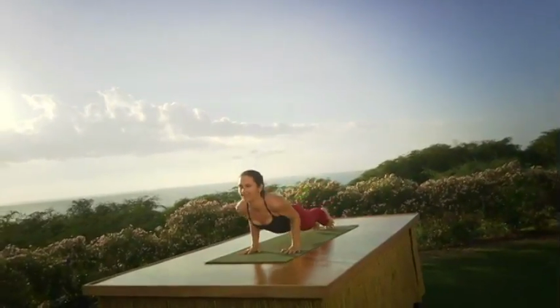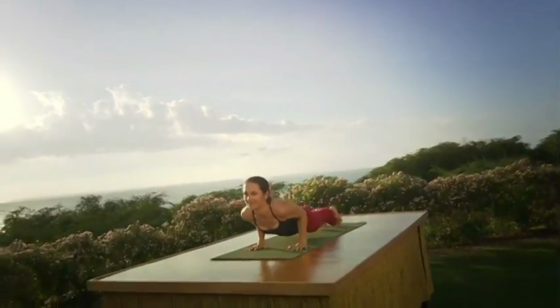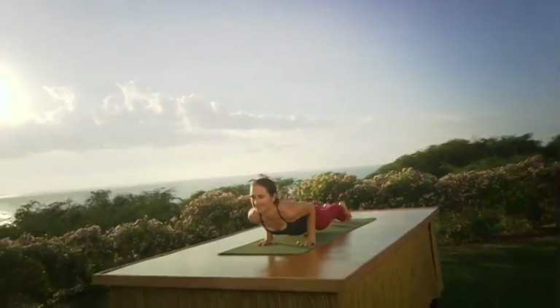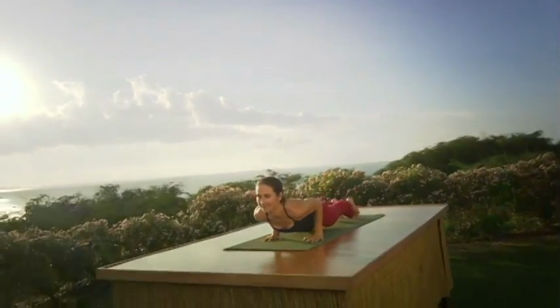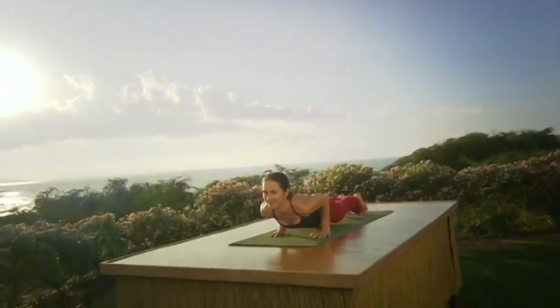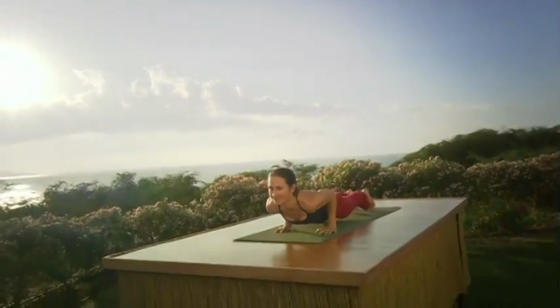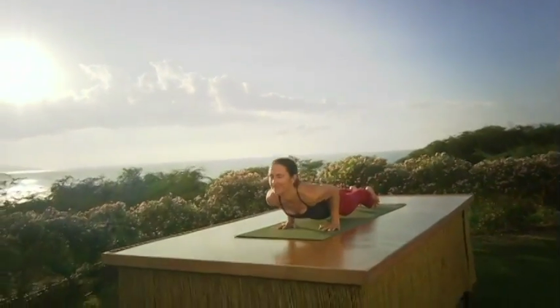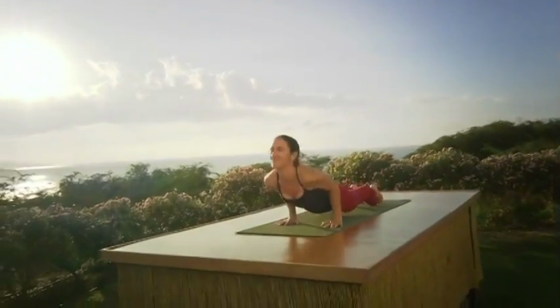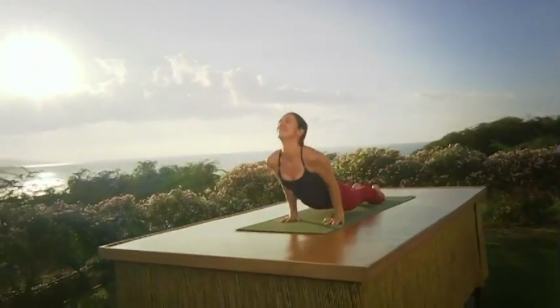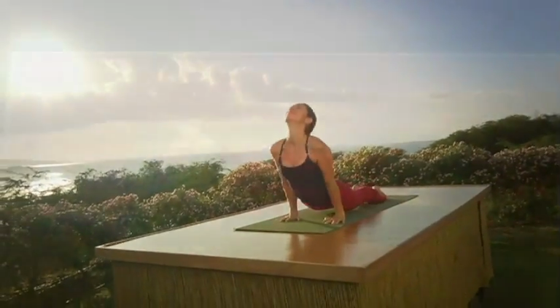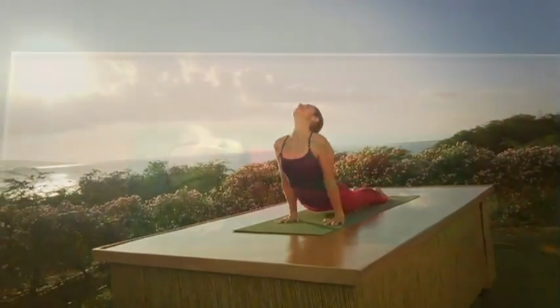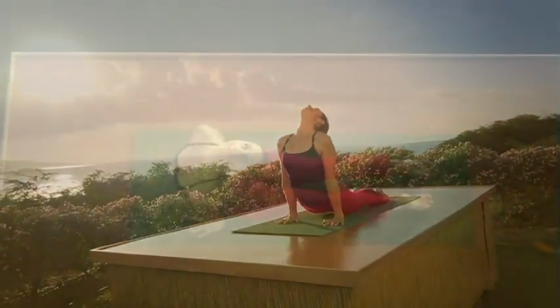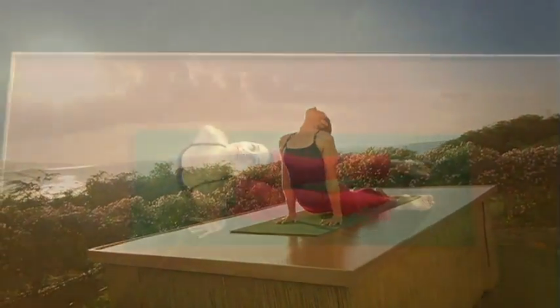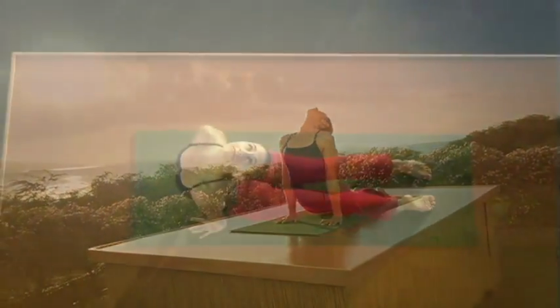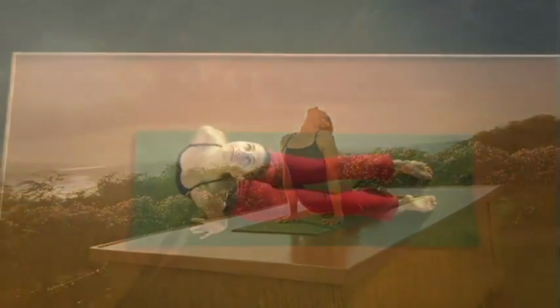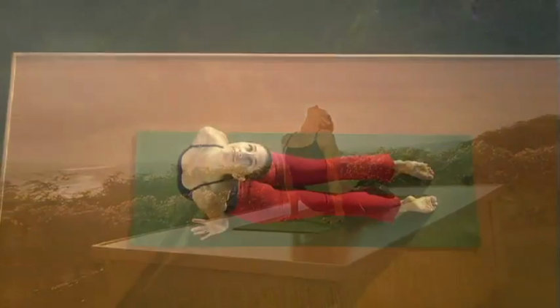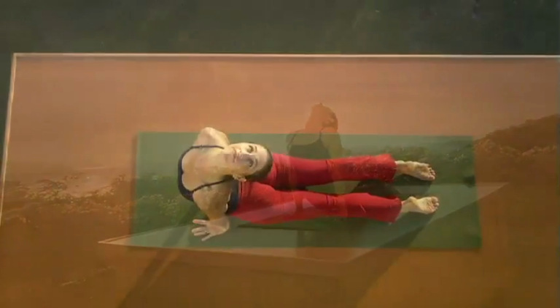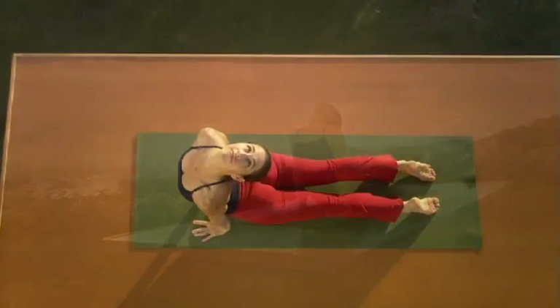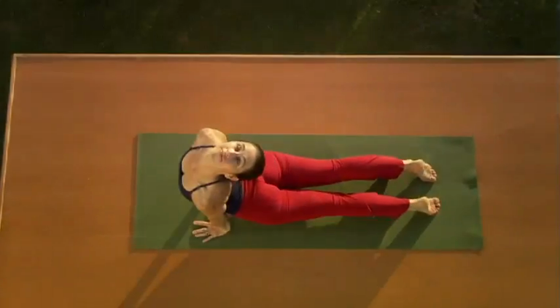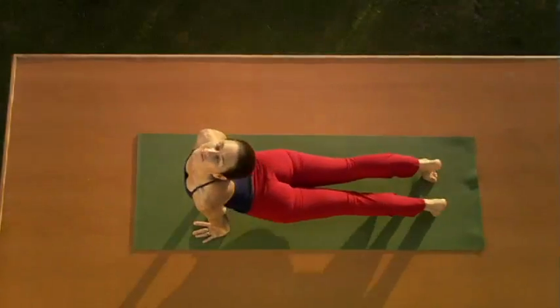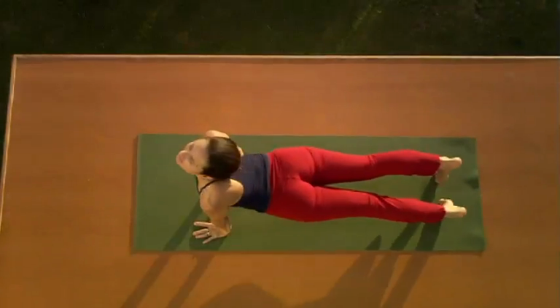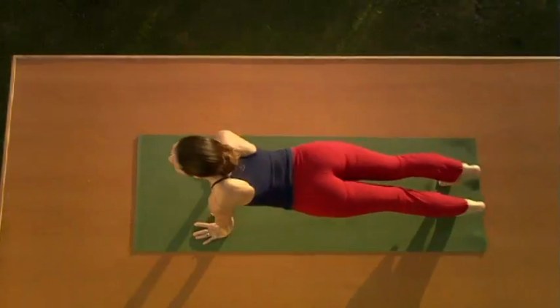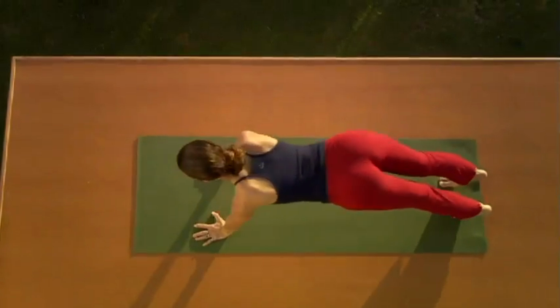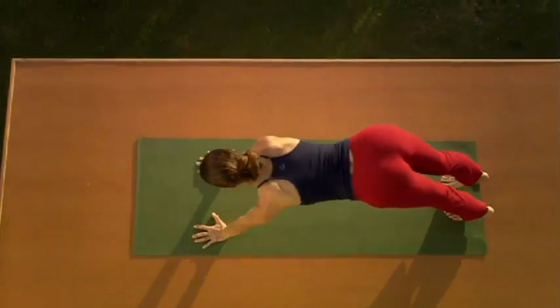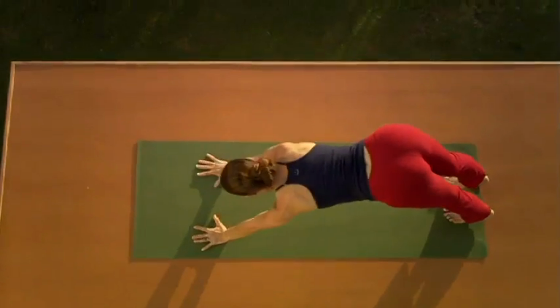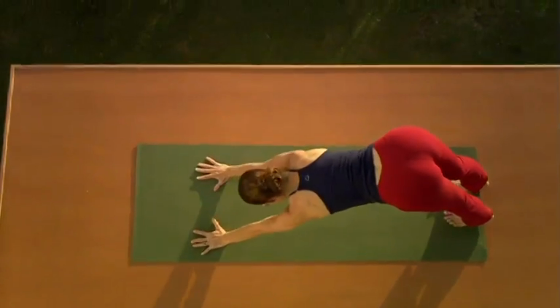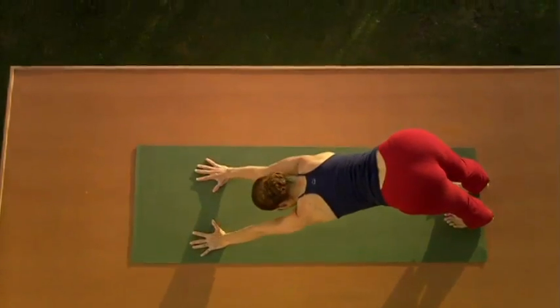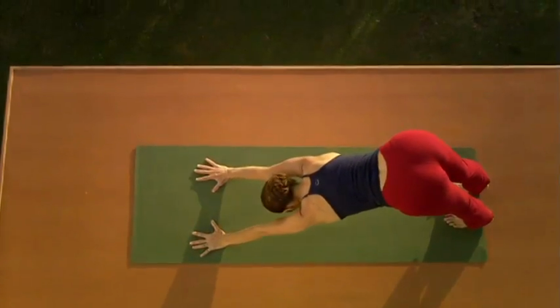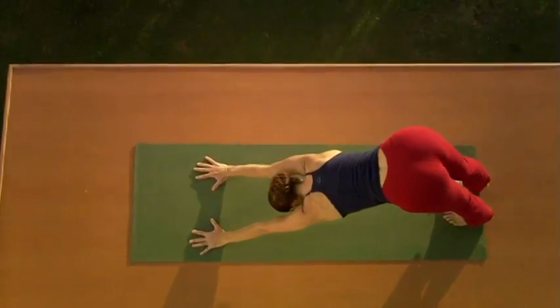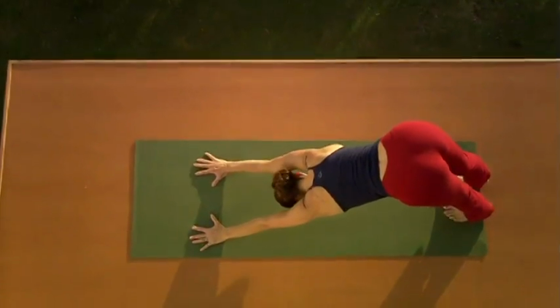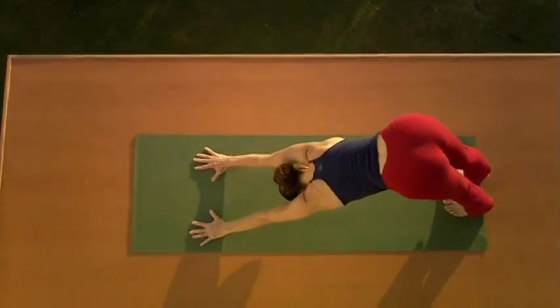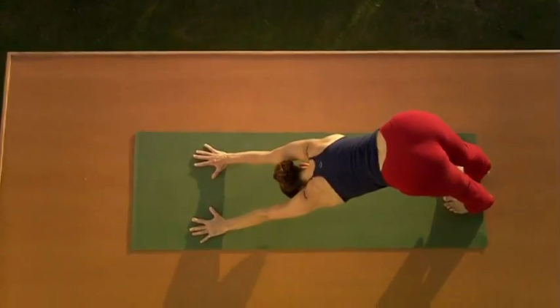Elbows bend, look forward. Inhale — arch the back, upward dog. Exhale to downward dog.